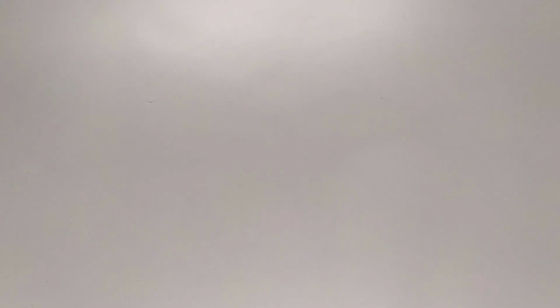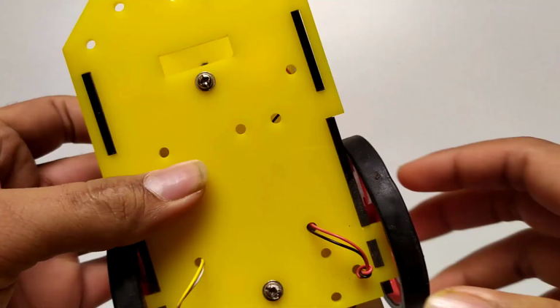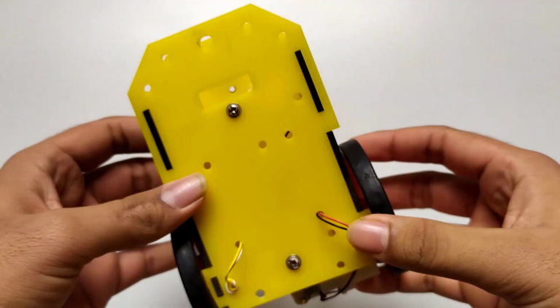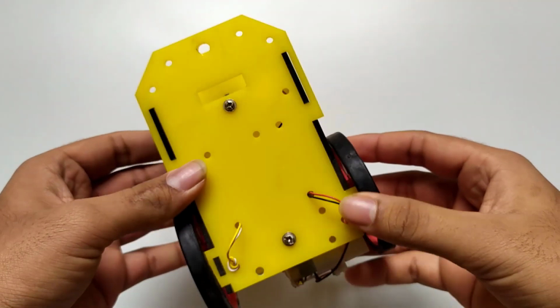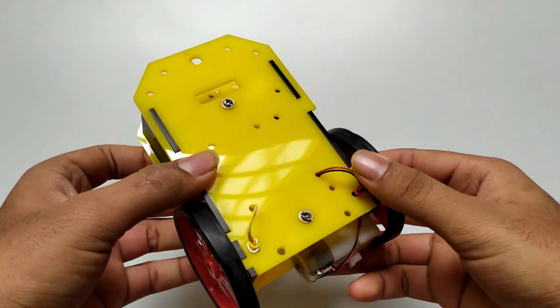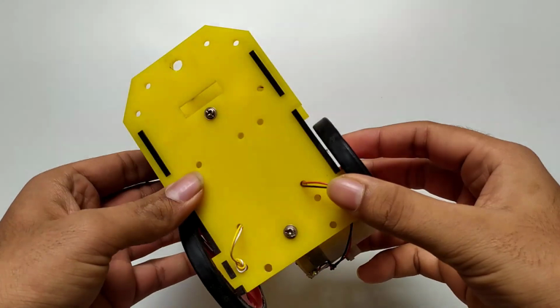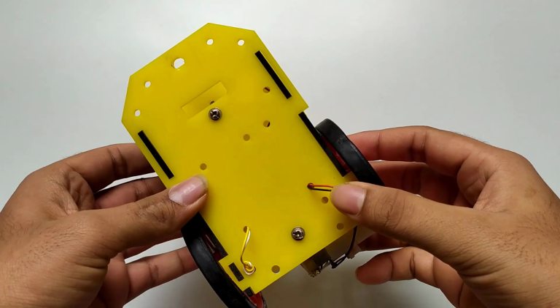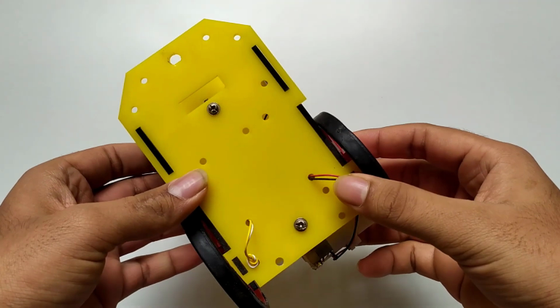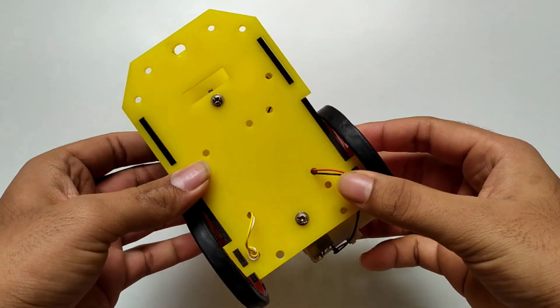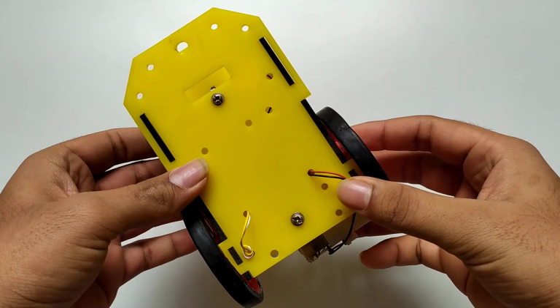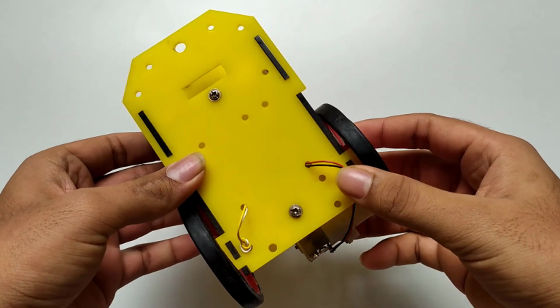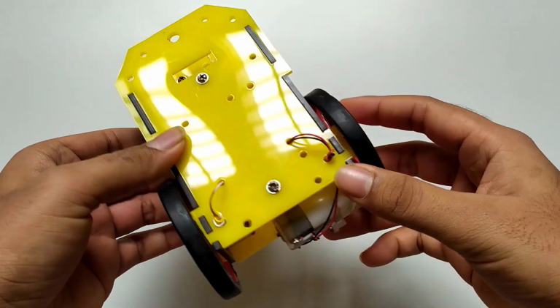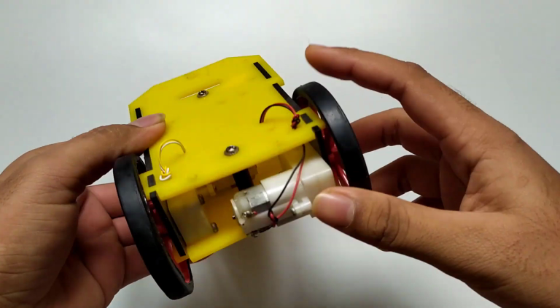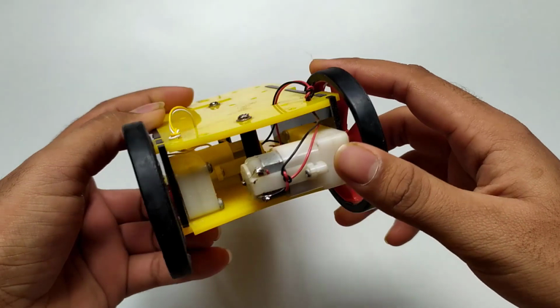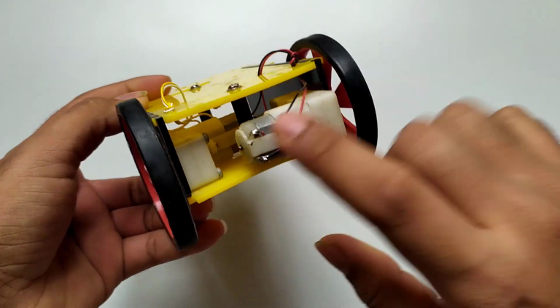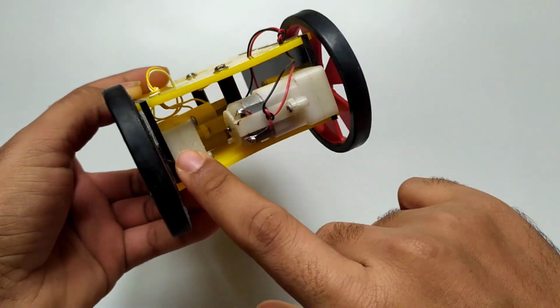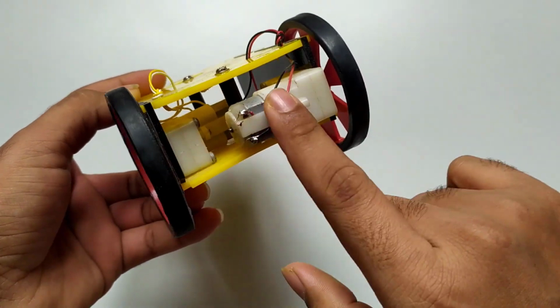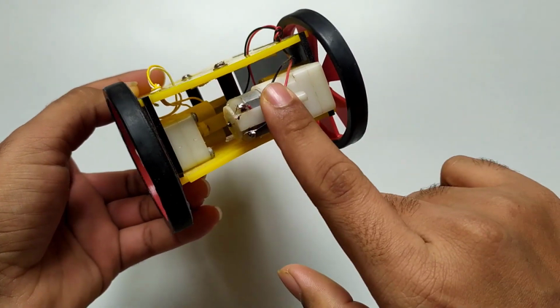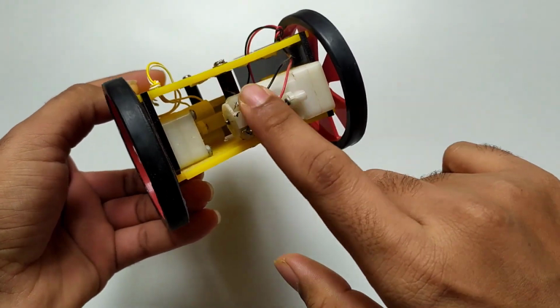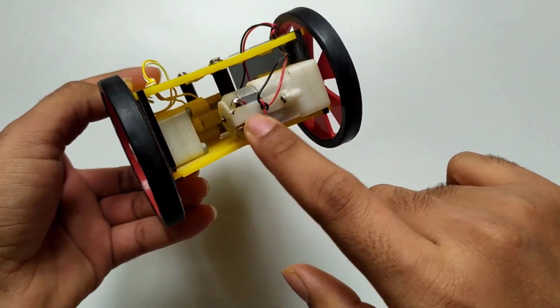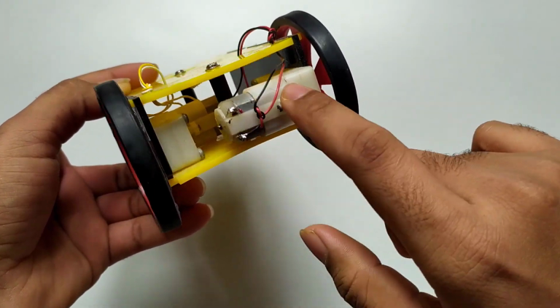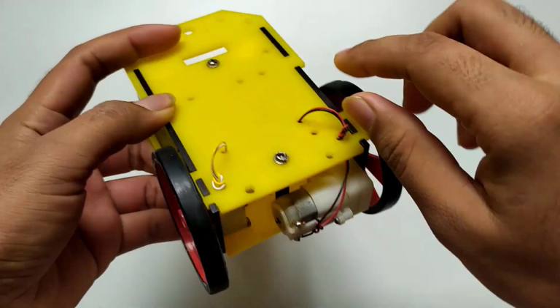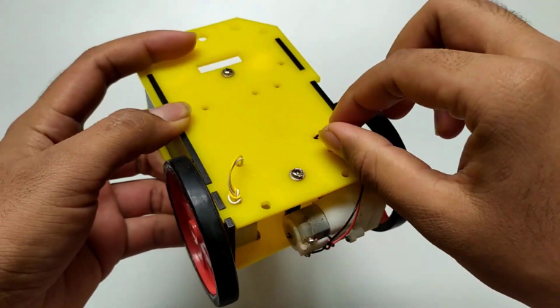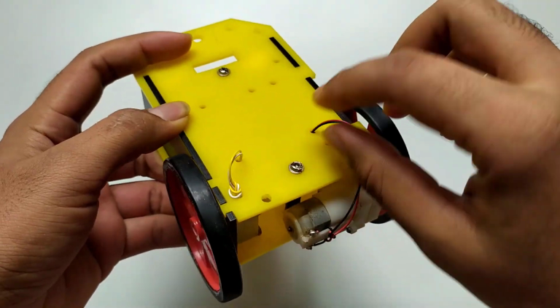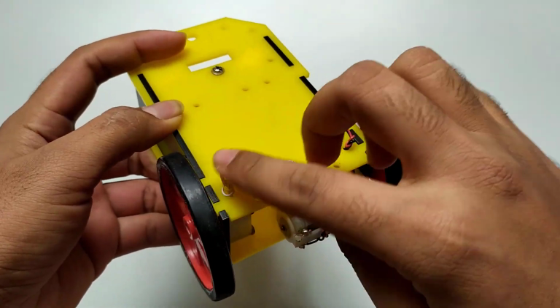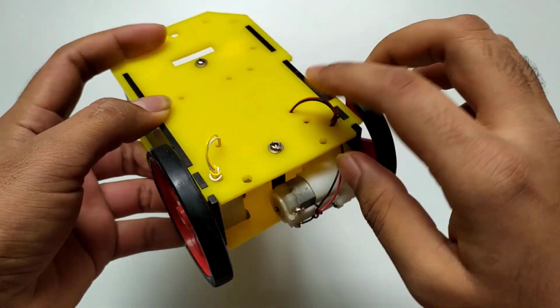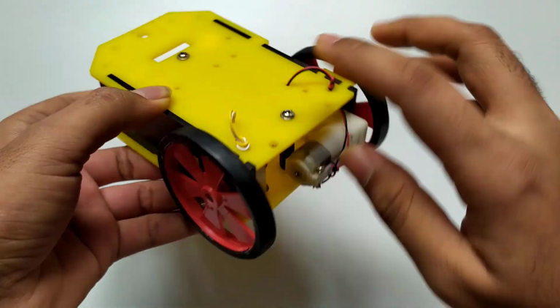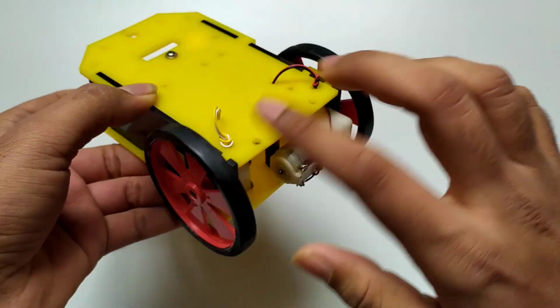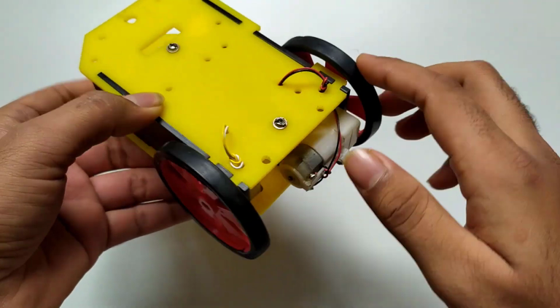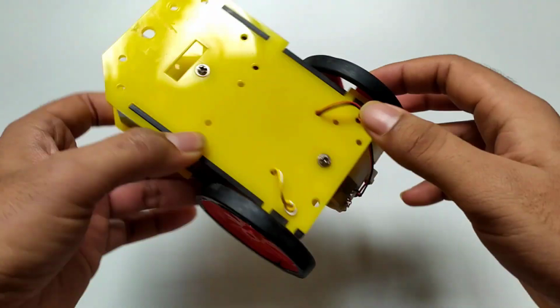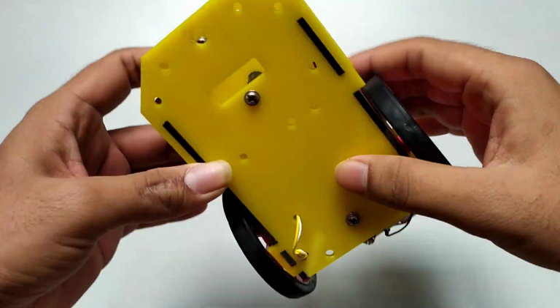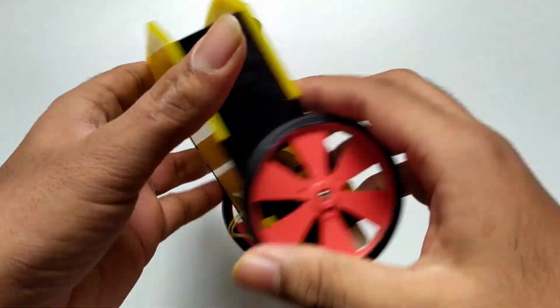The required components are an RC car chassis assembled with two DC motors, wheels, and a castor wheel.